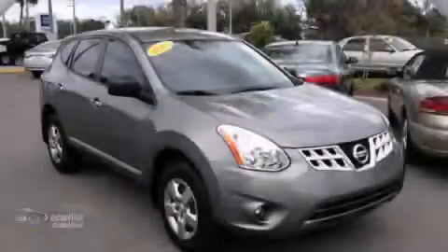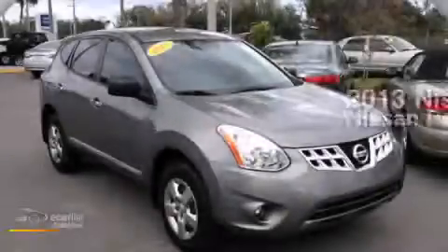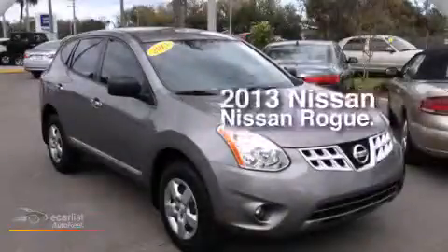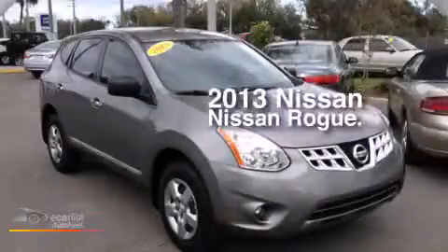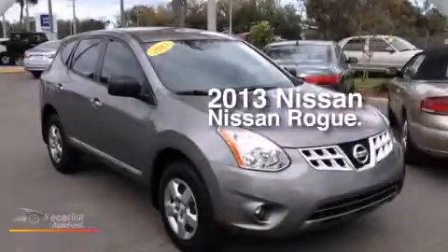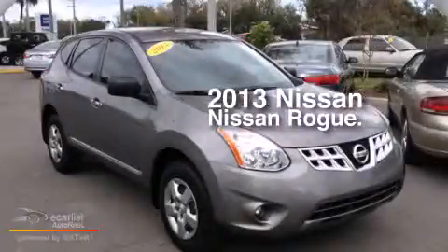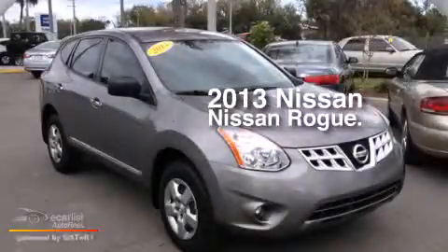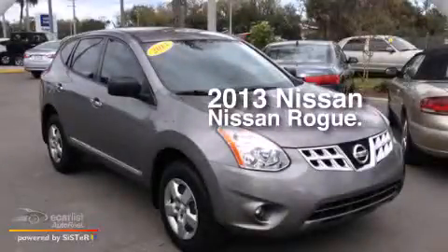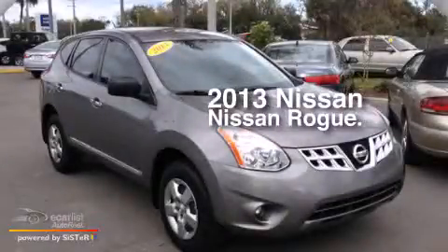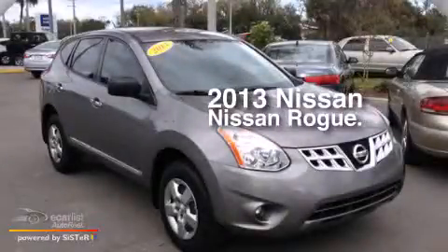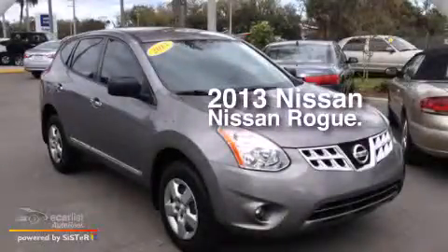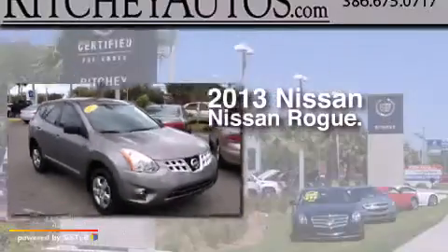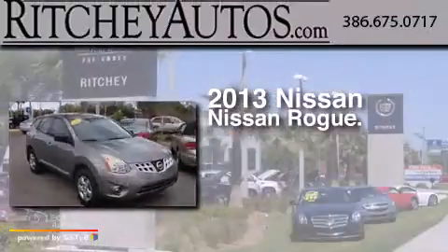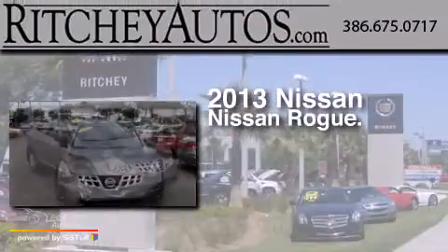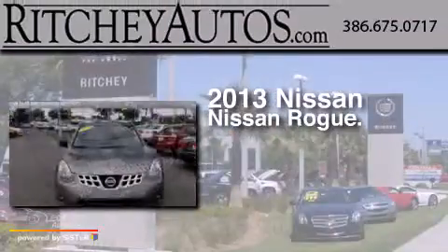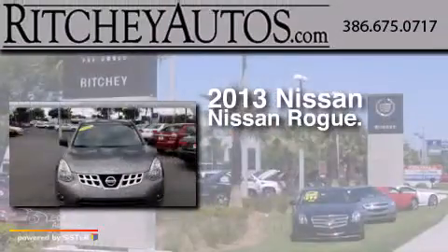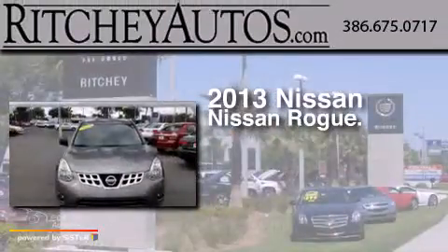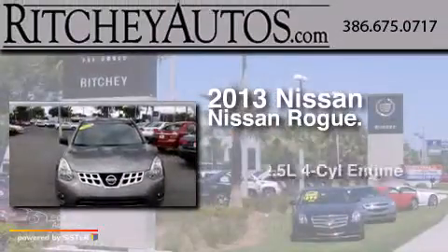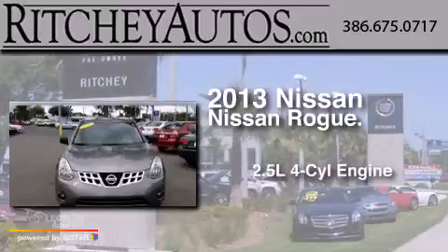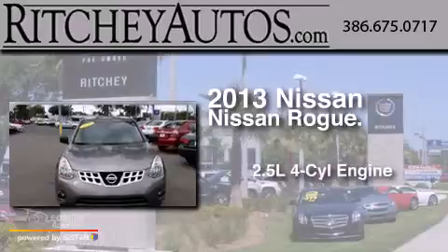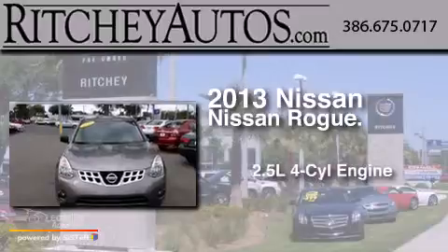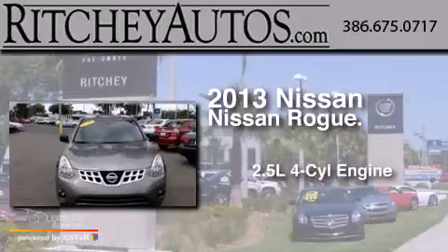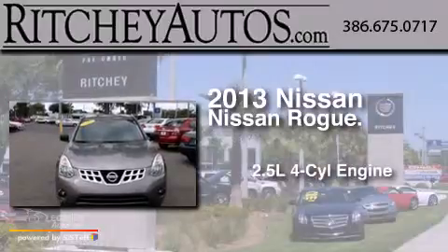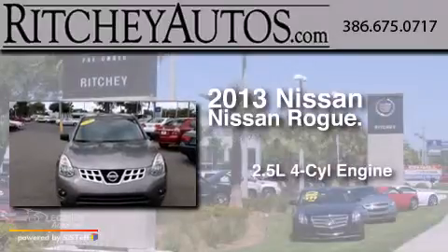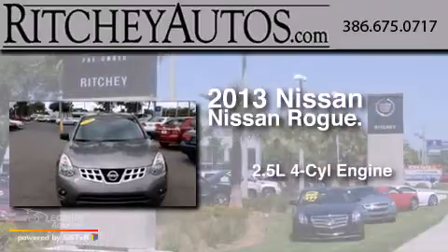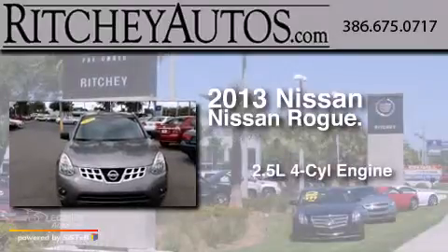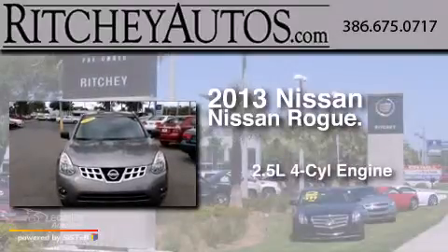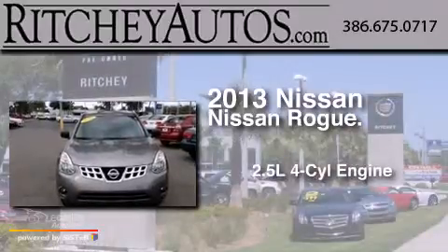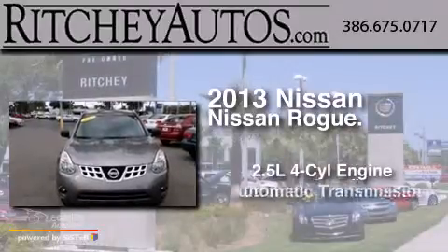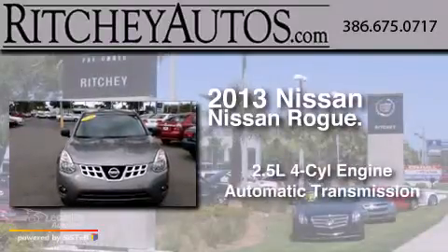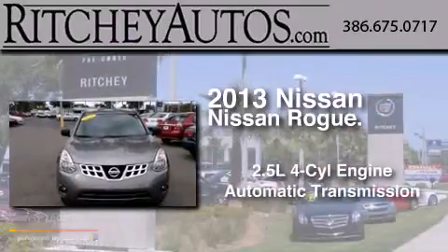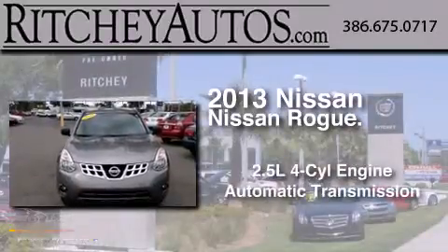This is a 2013 Nissan Rogue. It has a 2.5-liter four-cylinder engine and an automatic transmission.